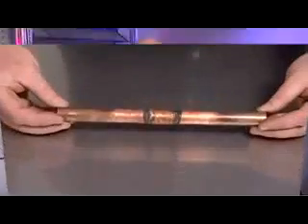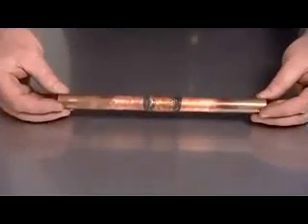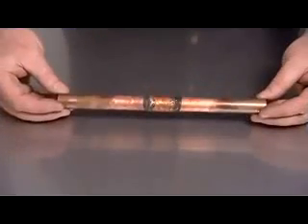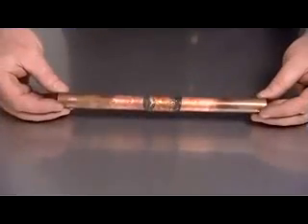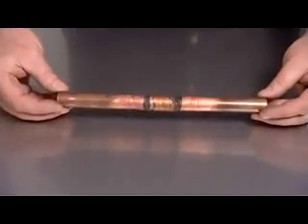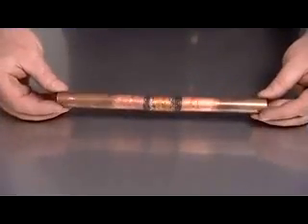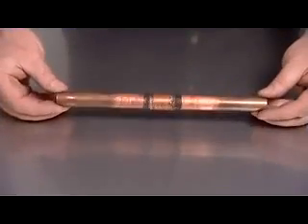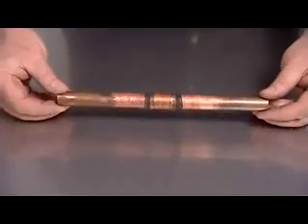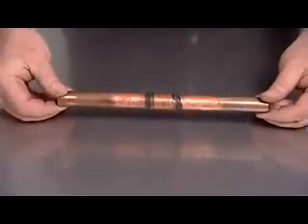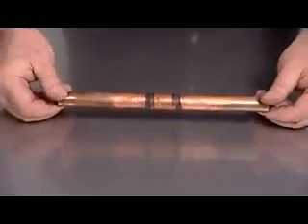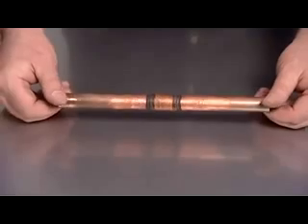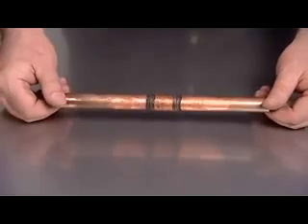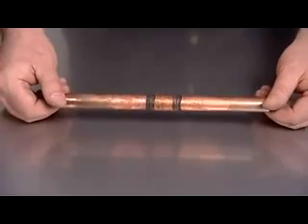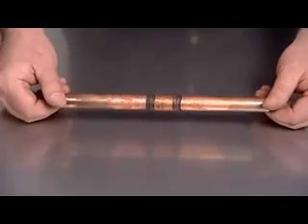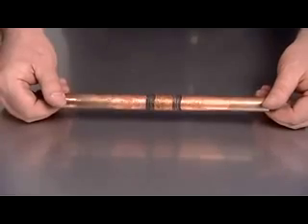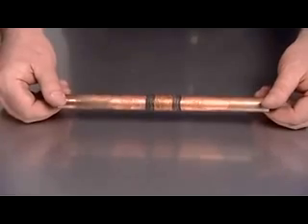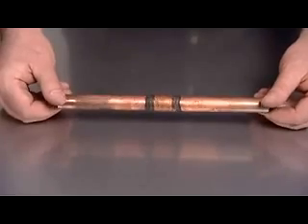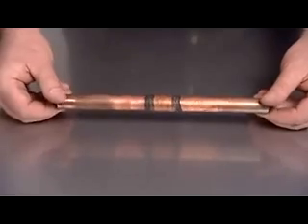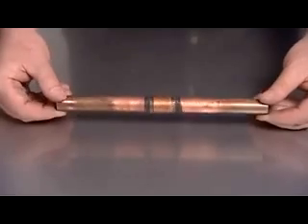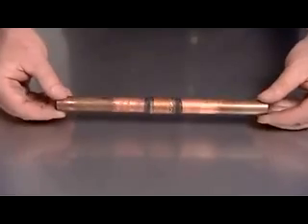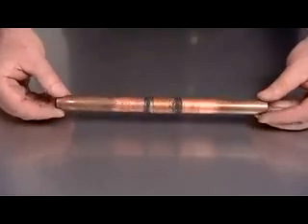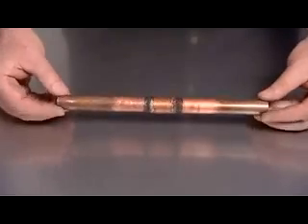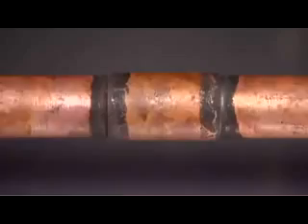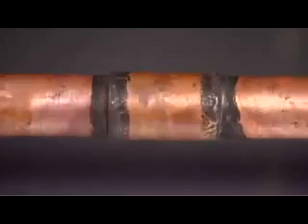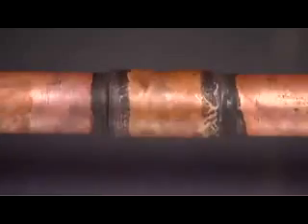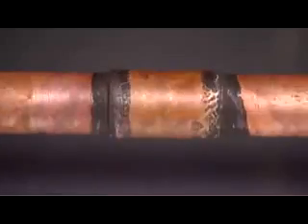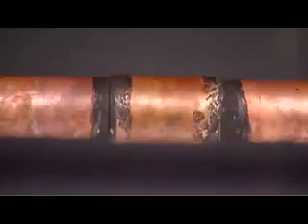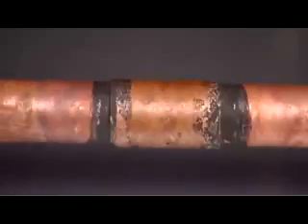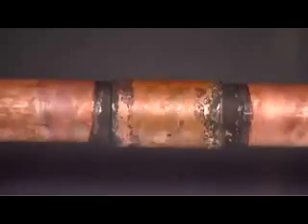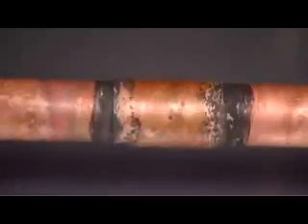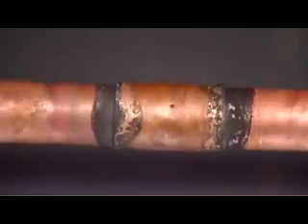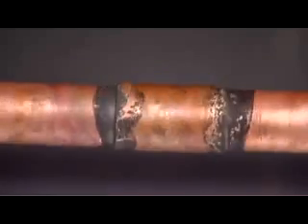After brazing, inspect the joint for a small, uniform fillet at the brazed joint. The presence of a fillet indicates a properly completed braze.